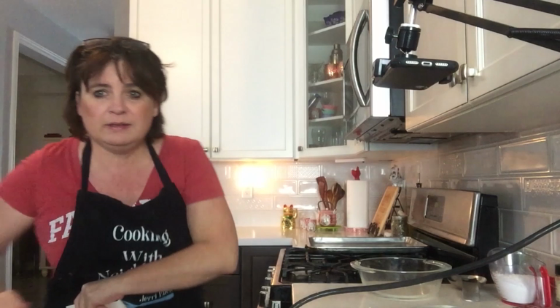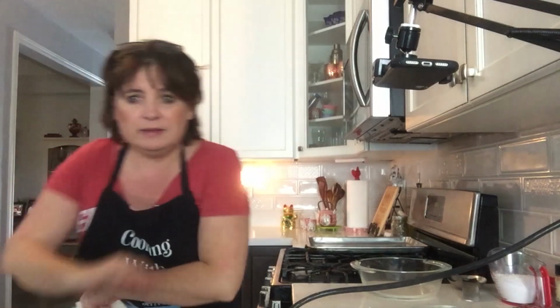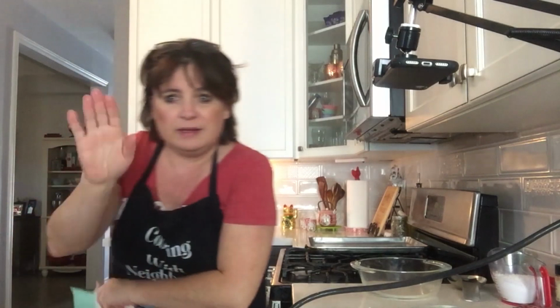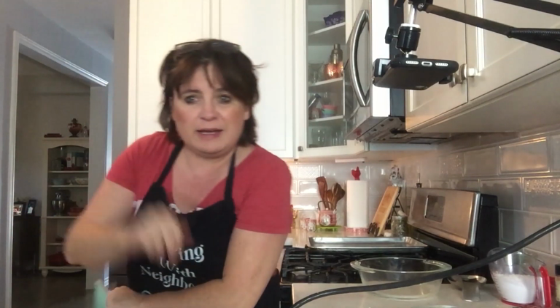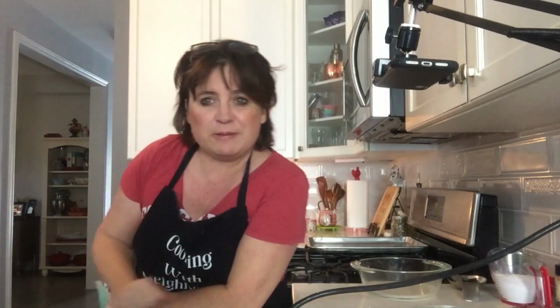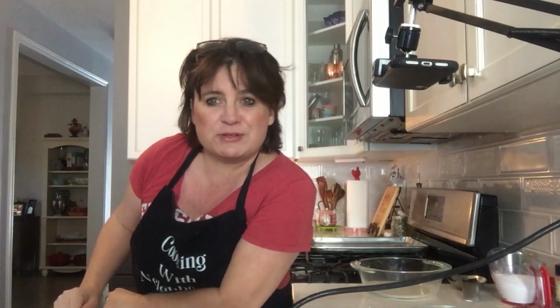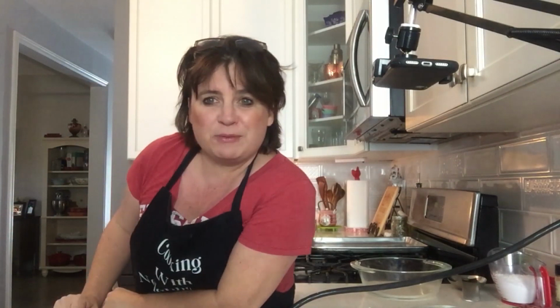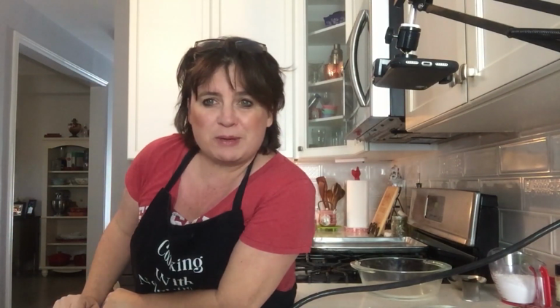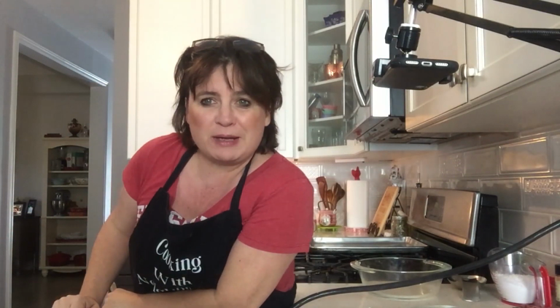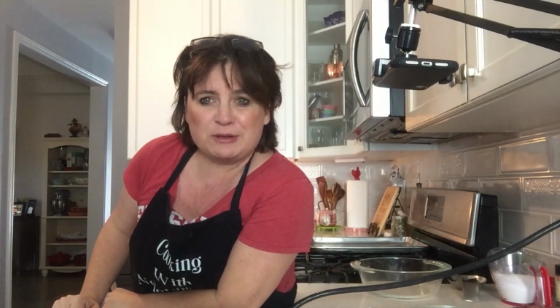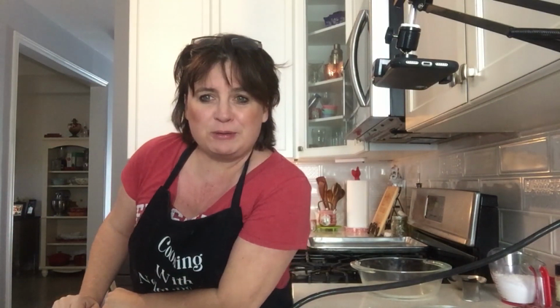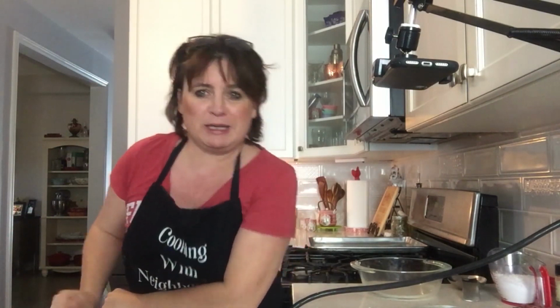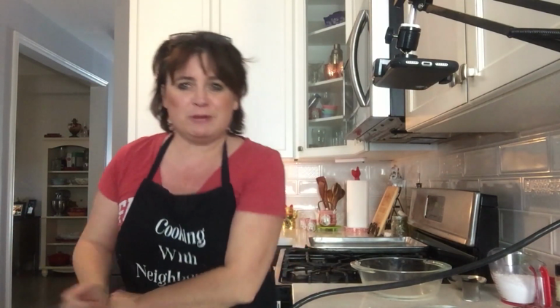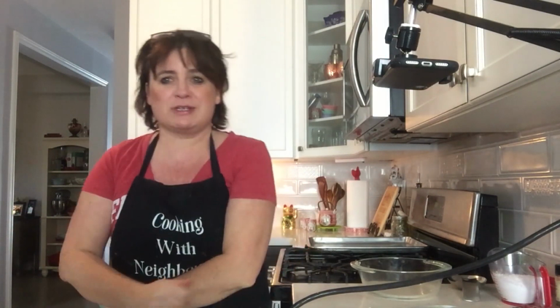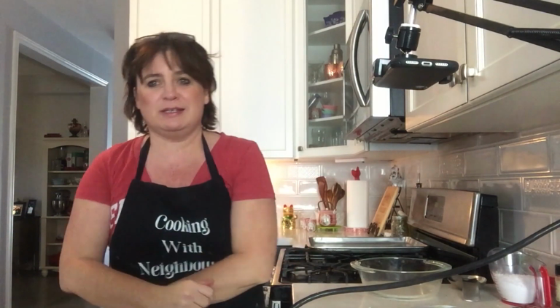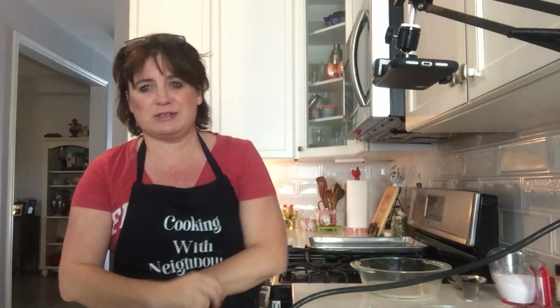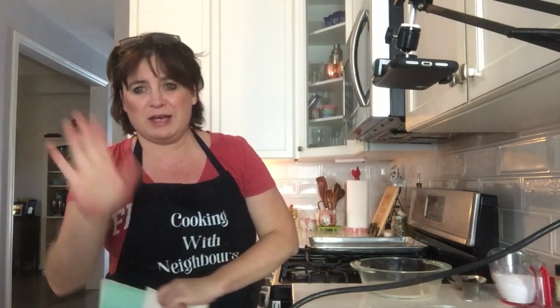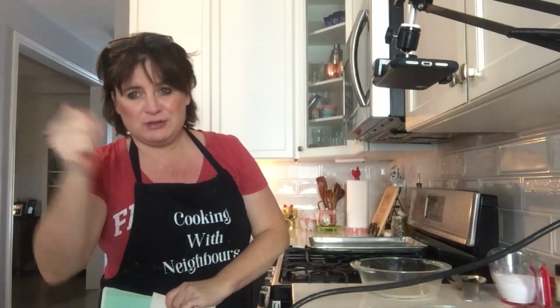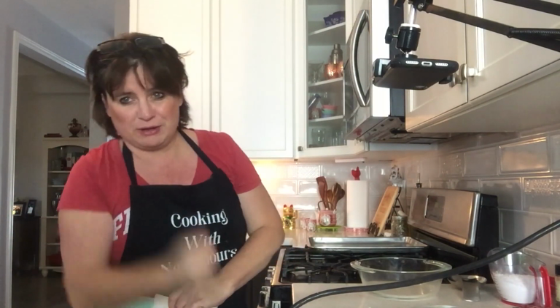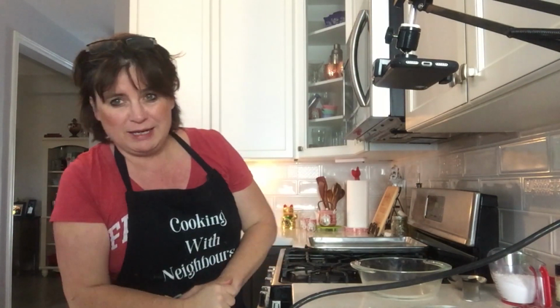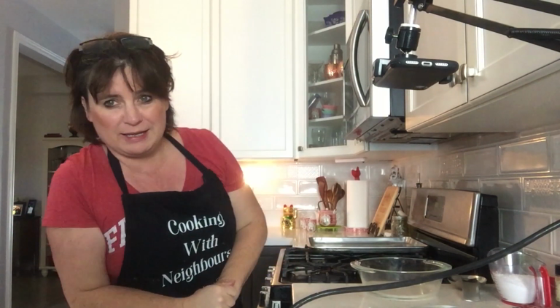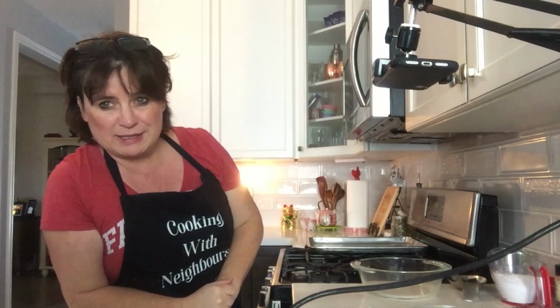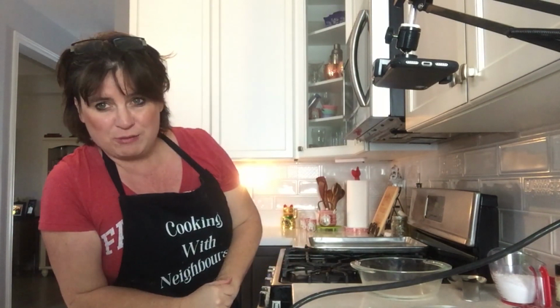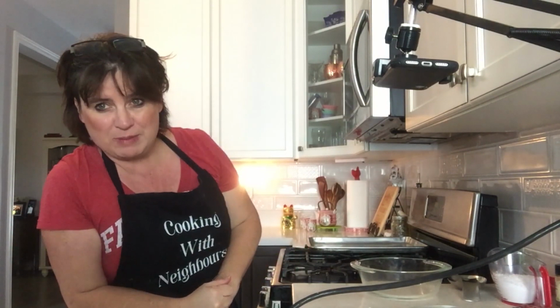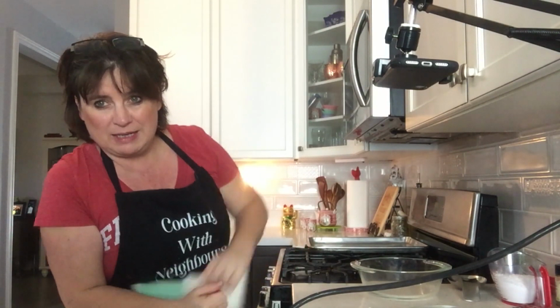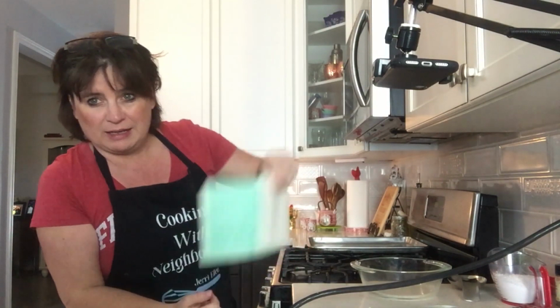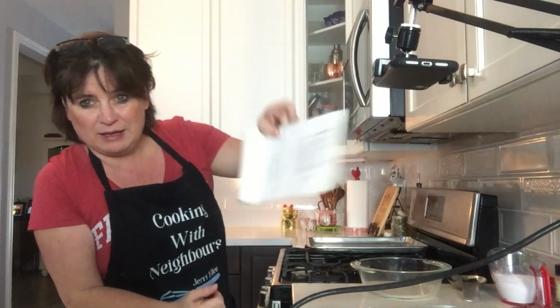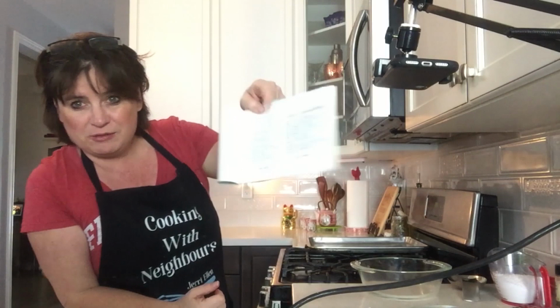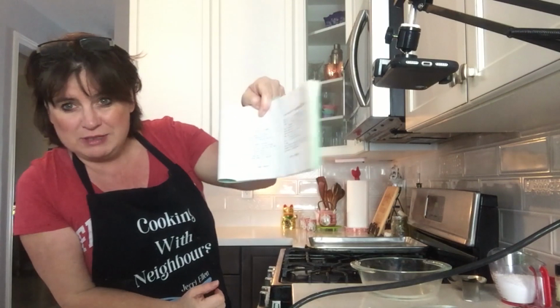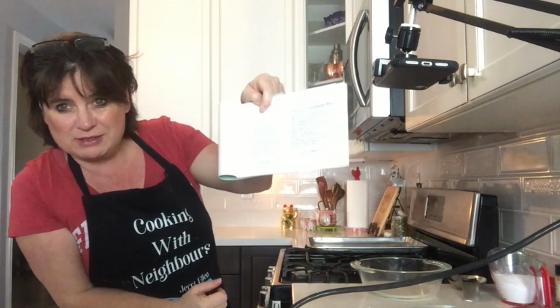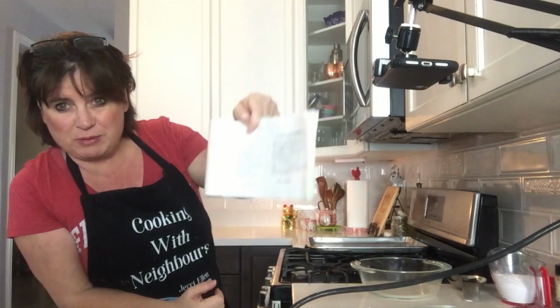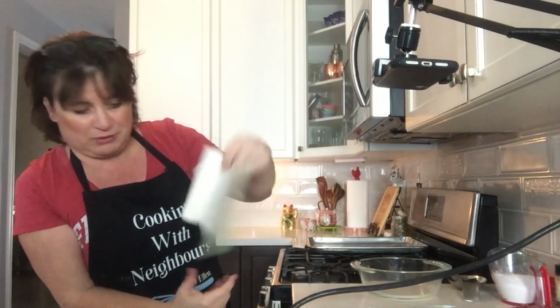Hi Neighbors! Welcome back to Cooking with Neighbors. It is I, Jerry, and today we're making Reese's Squares.